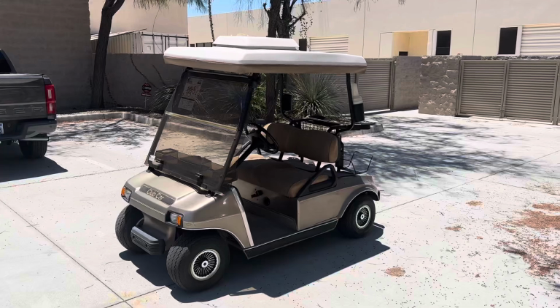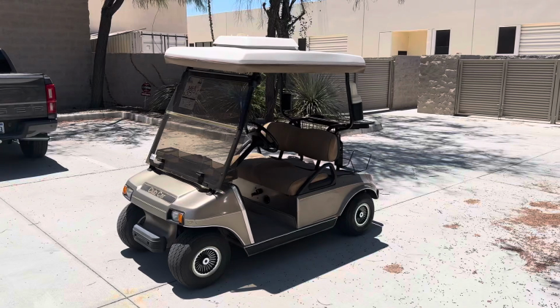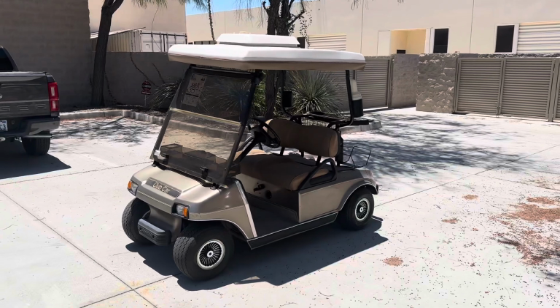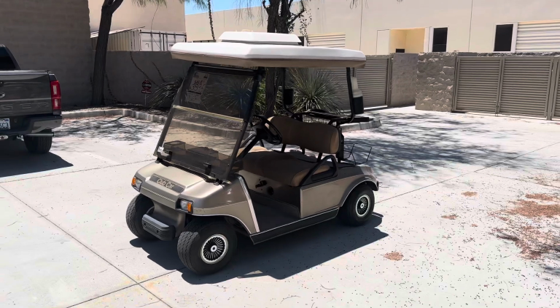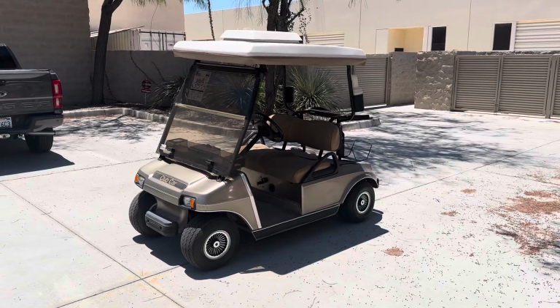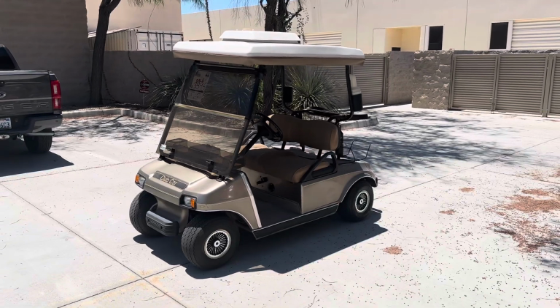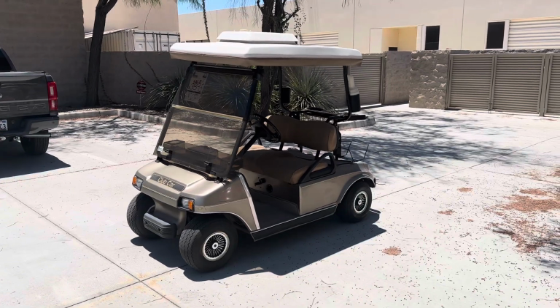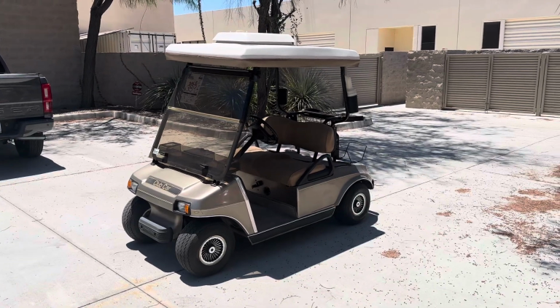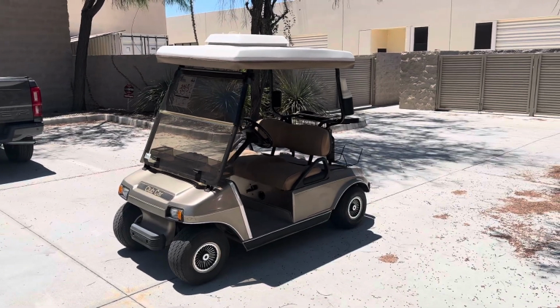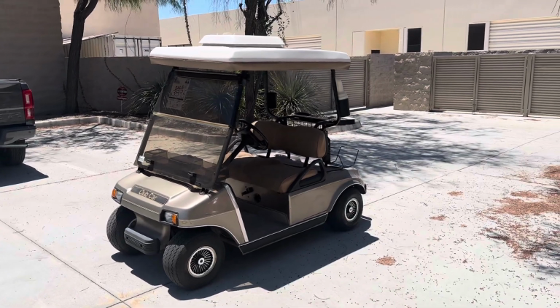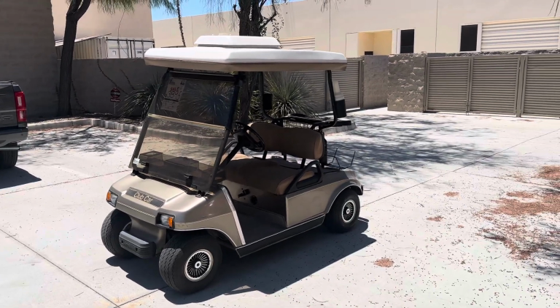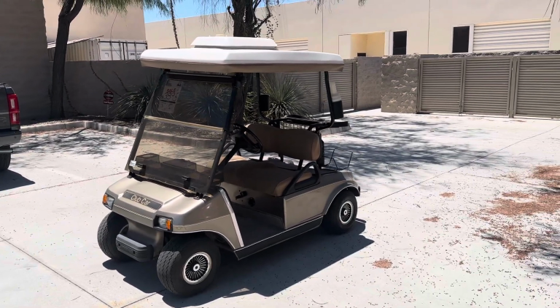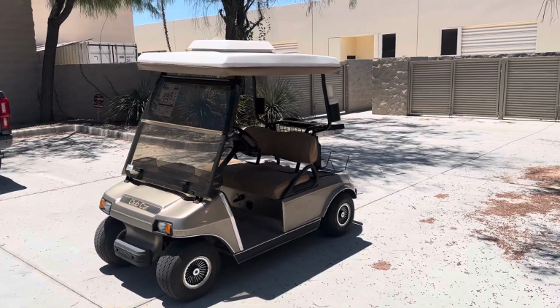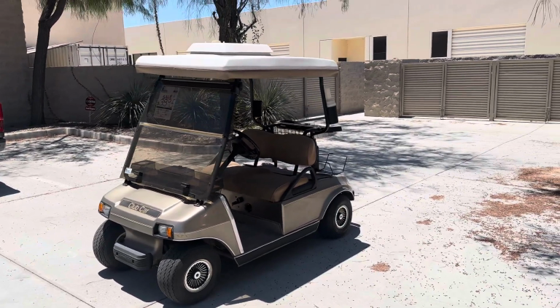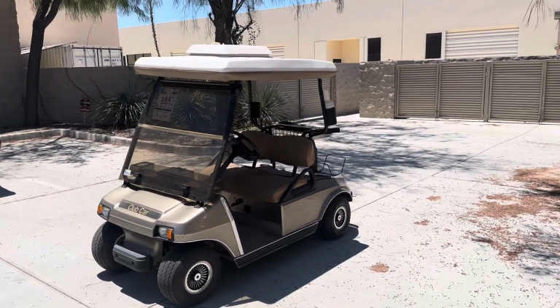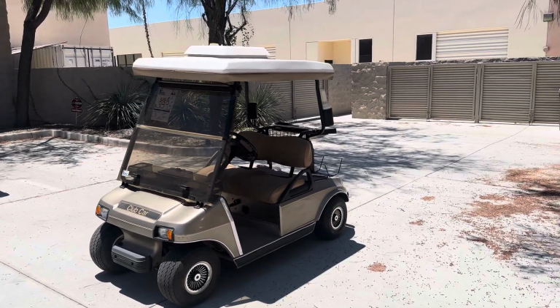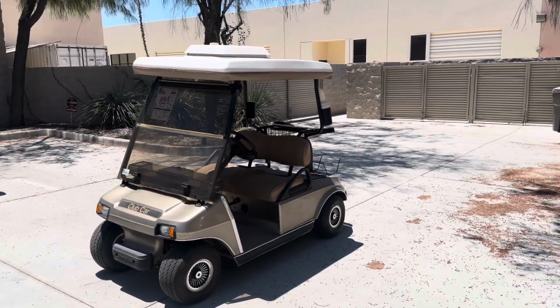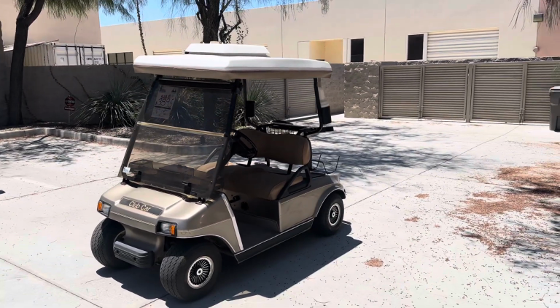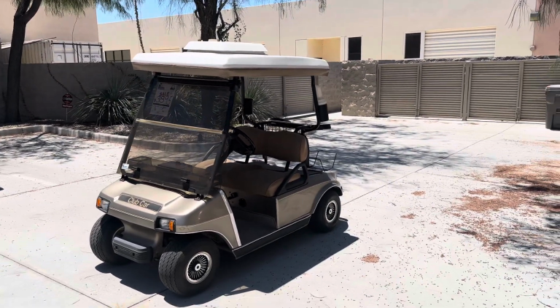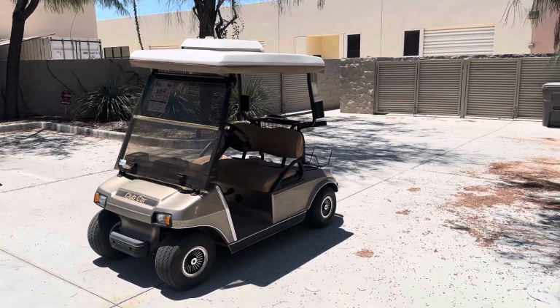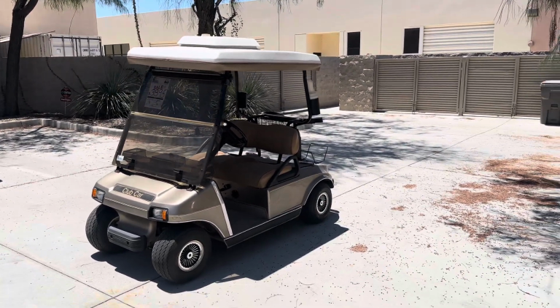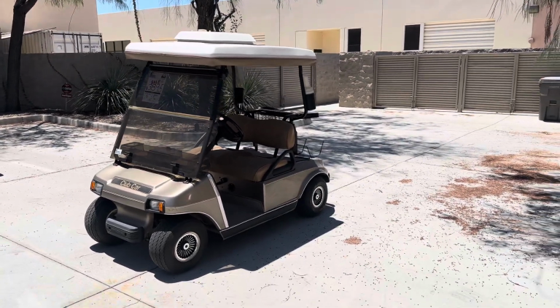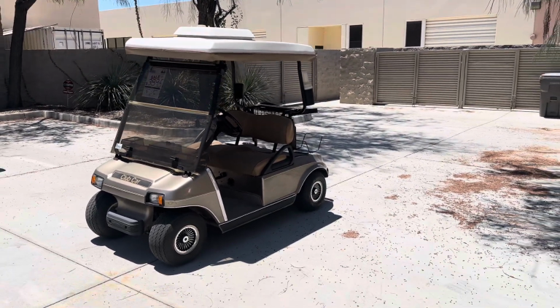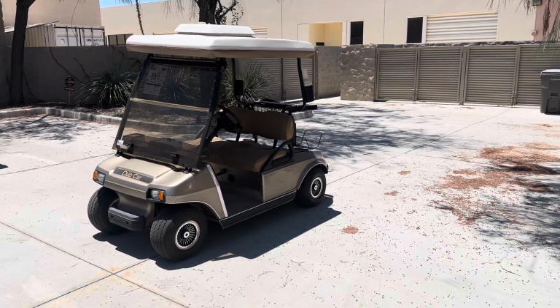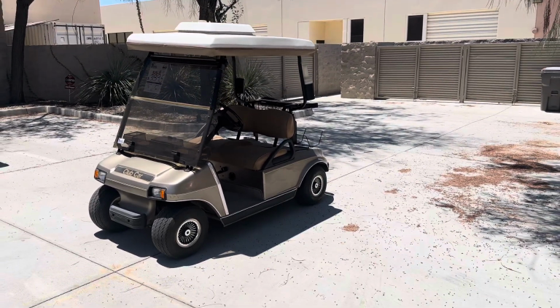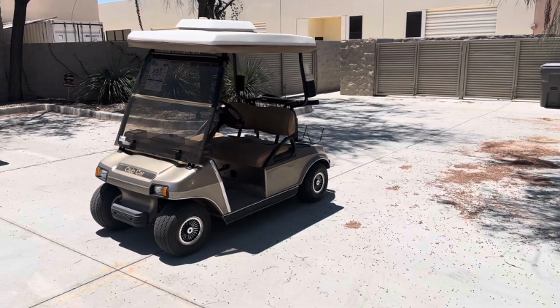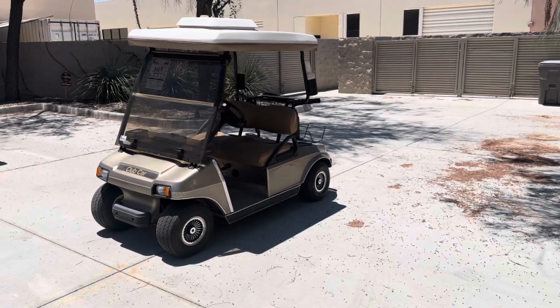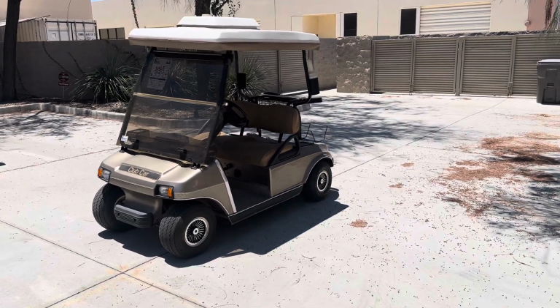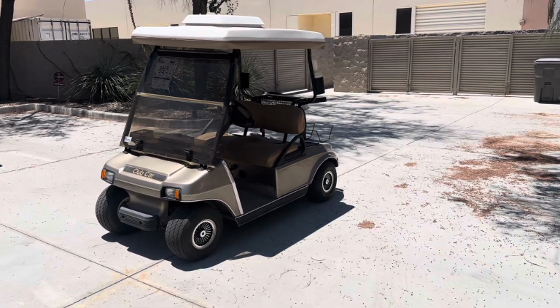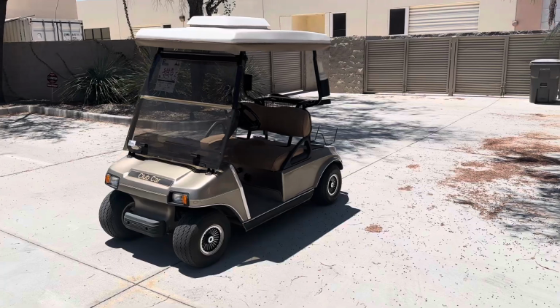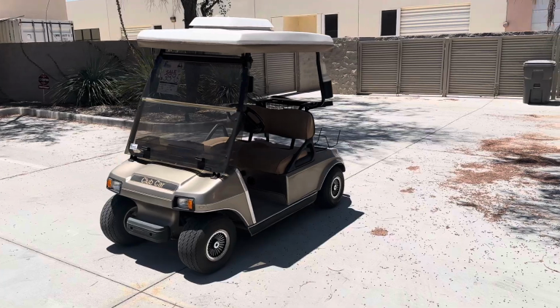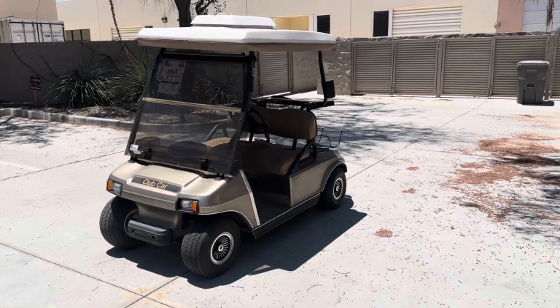Hi folks, welcome. Hemet Golf Cars here at Virtual Test Drive. Here we've got the Desert Sandstone Club Car DS.